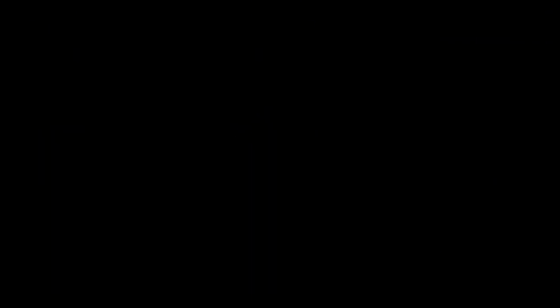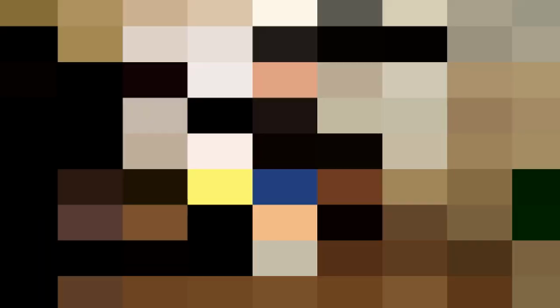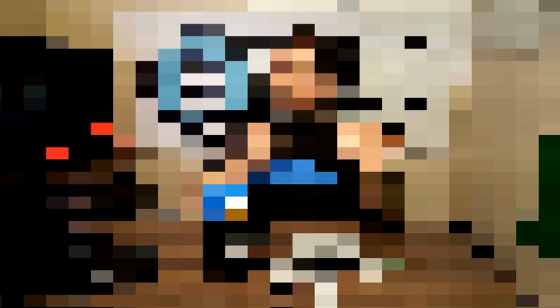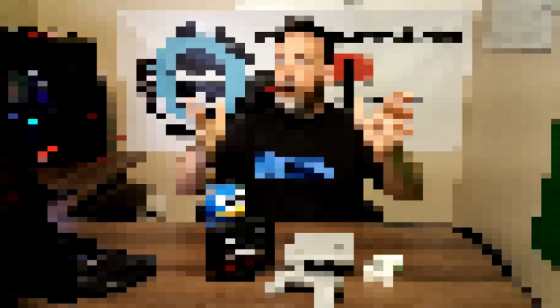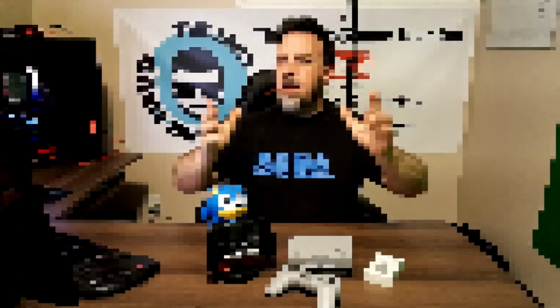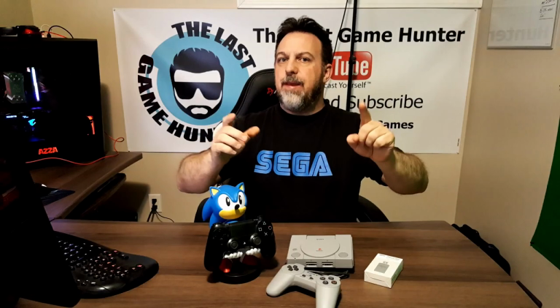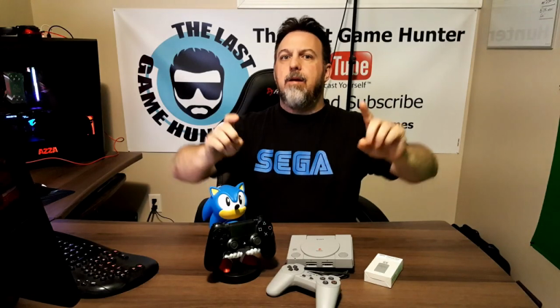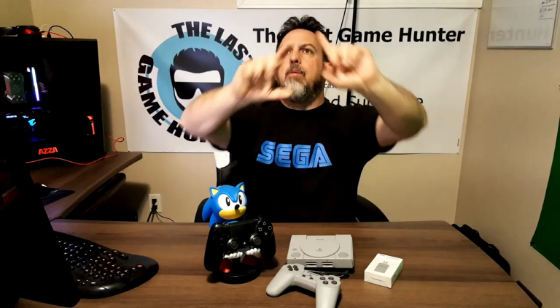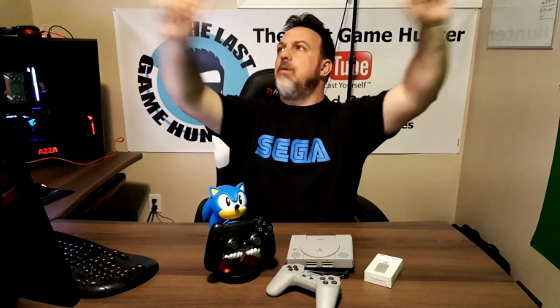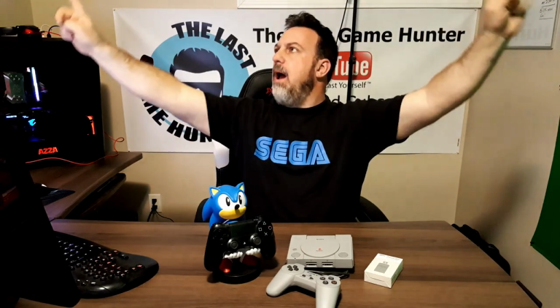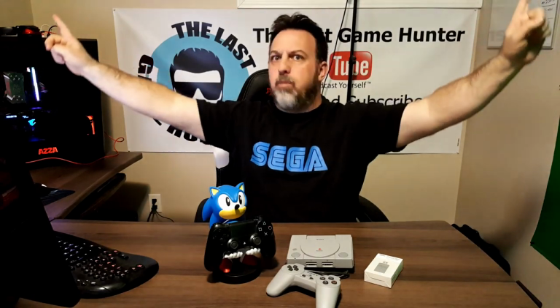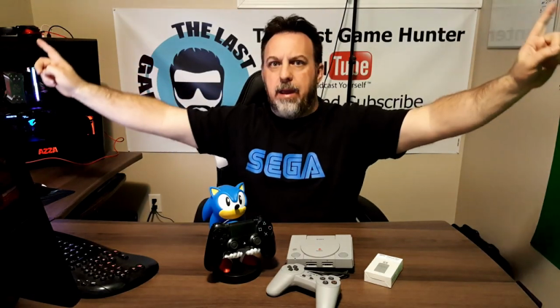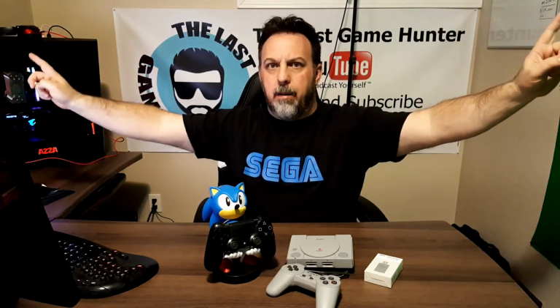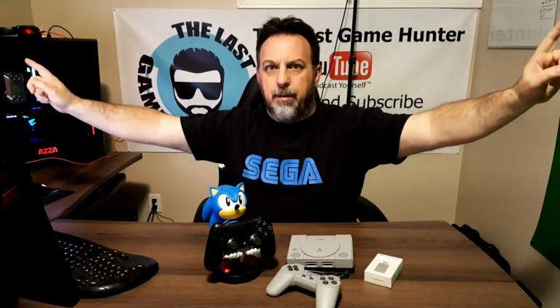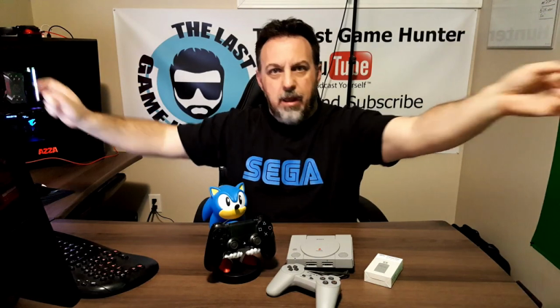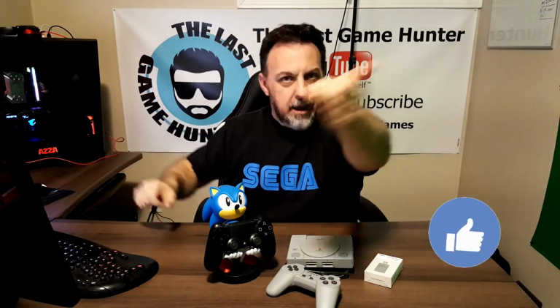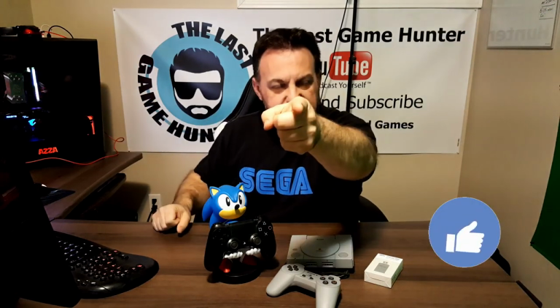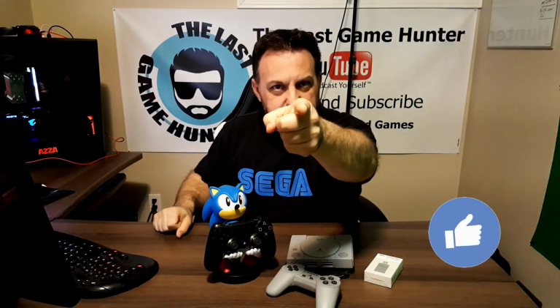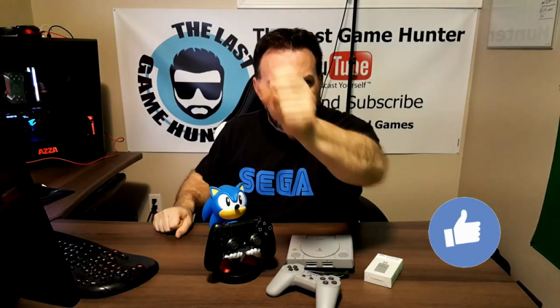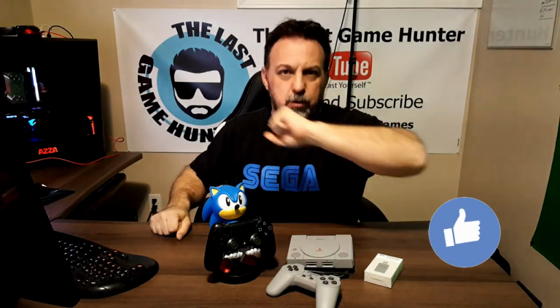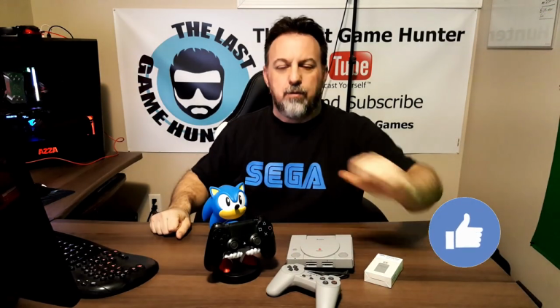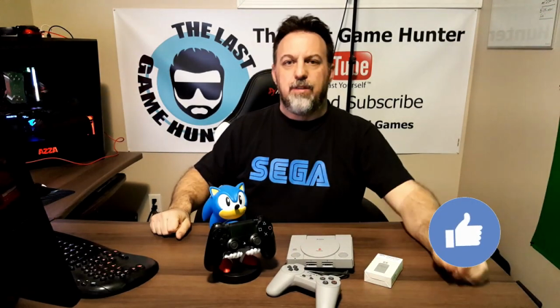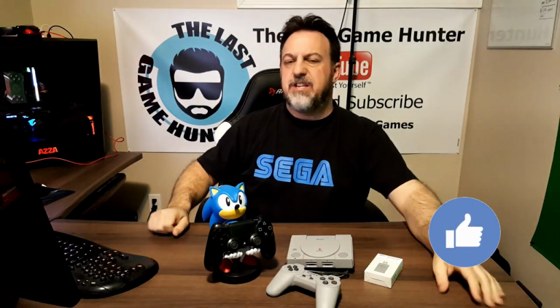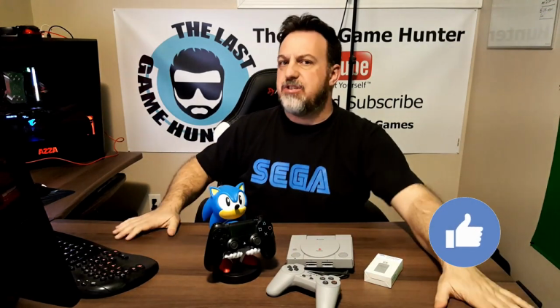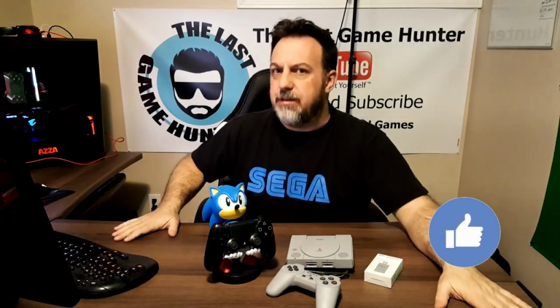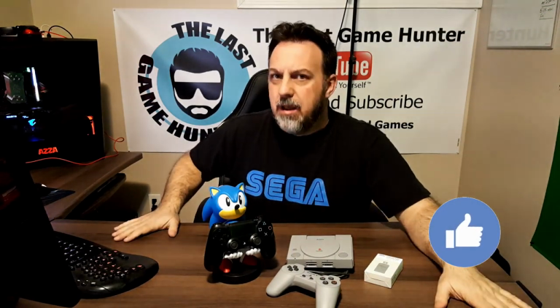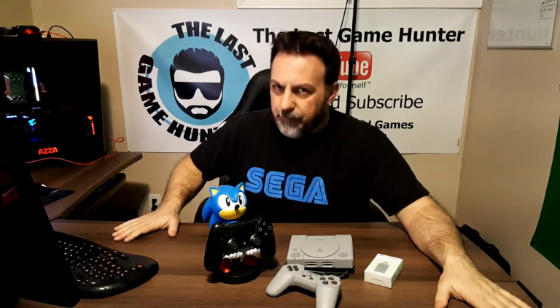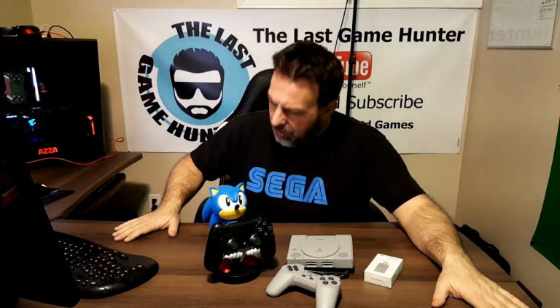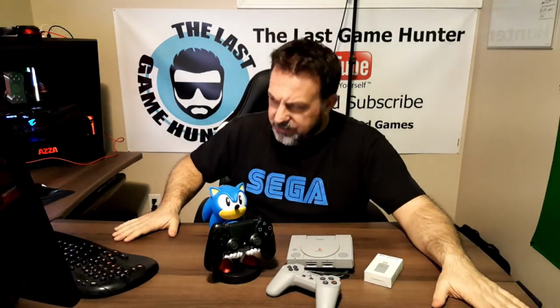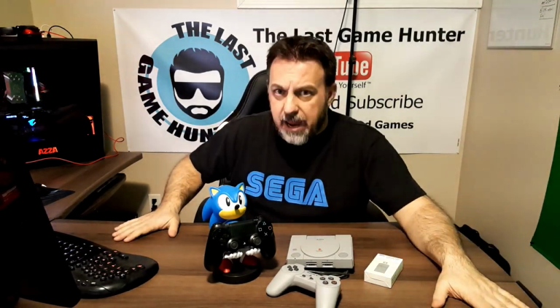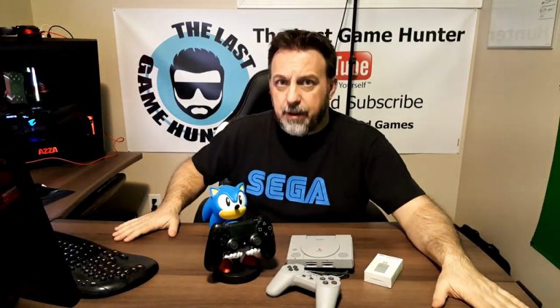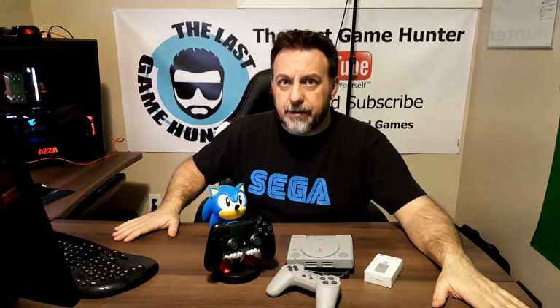Hello everybody out there on the World Wide Web, and stay tuned for this edition of The Last Game Hunter.